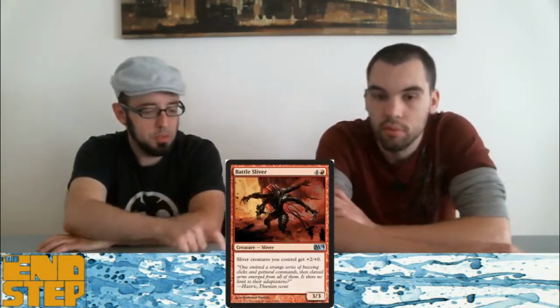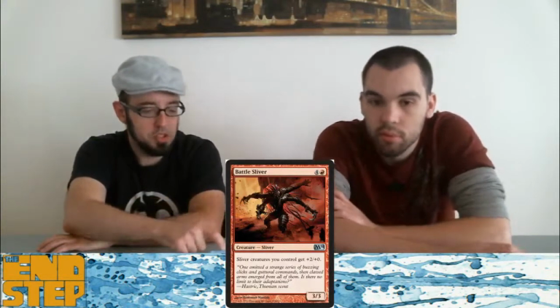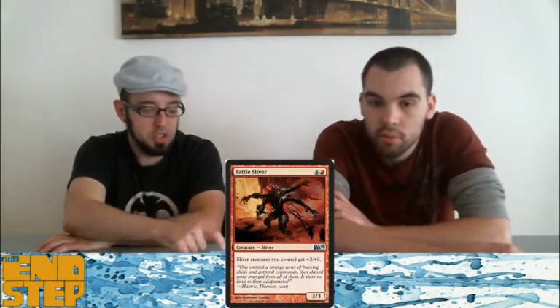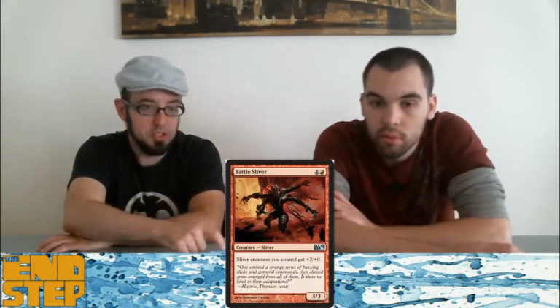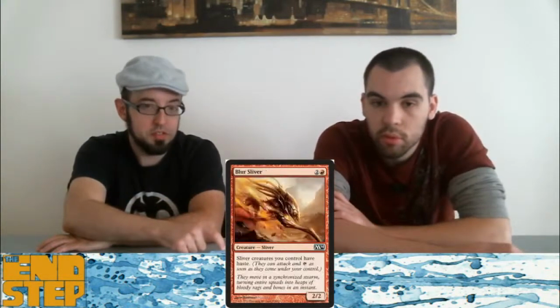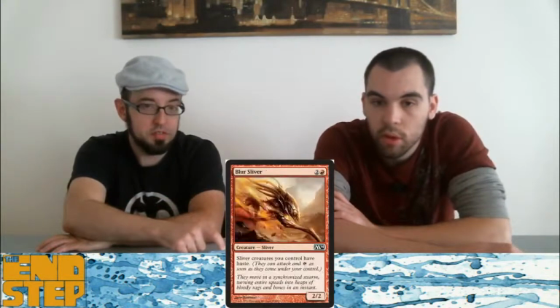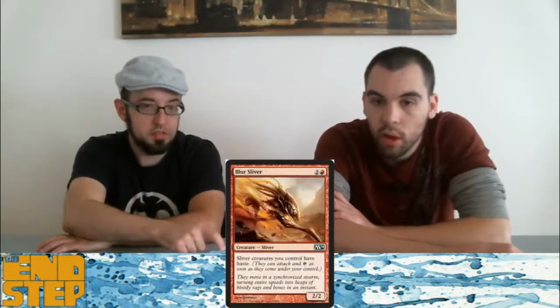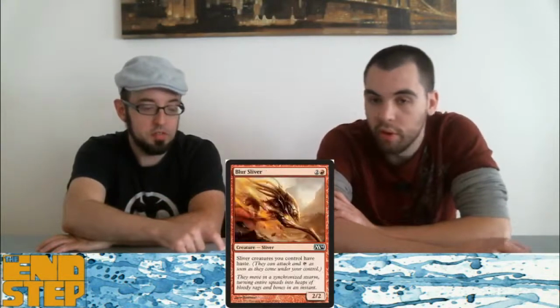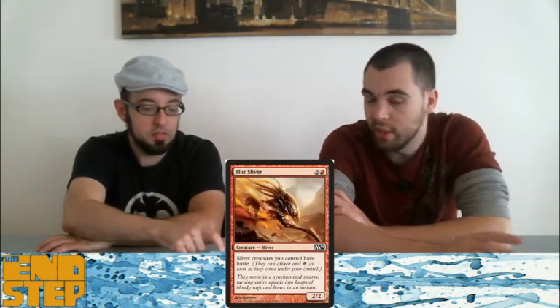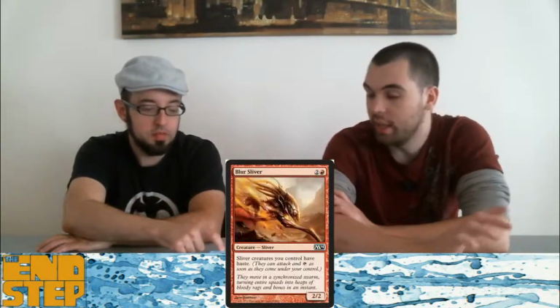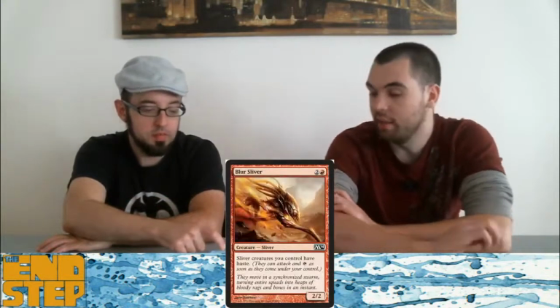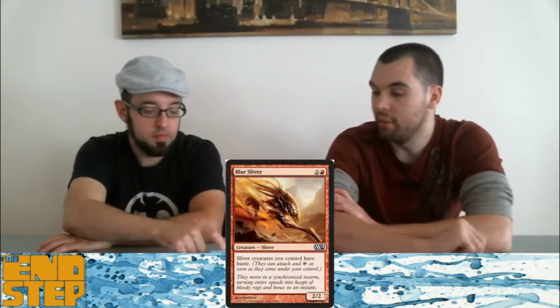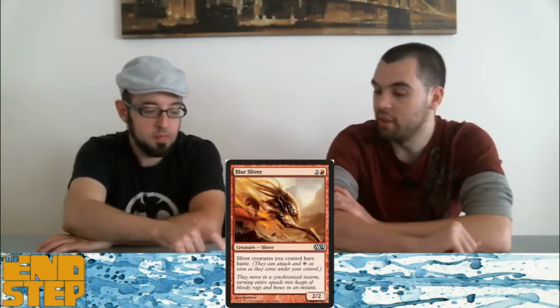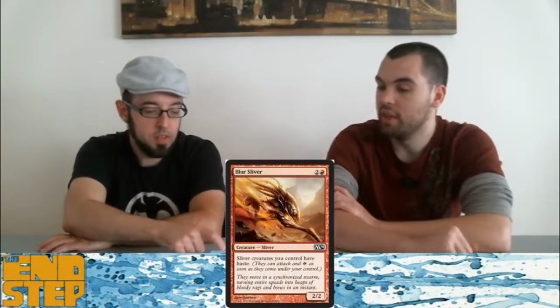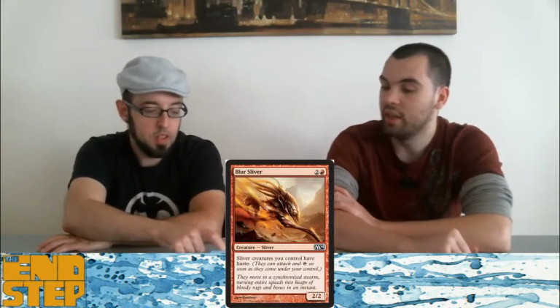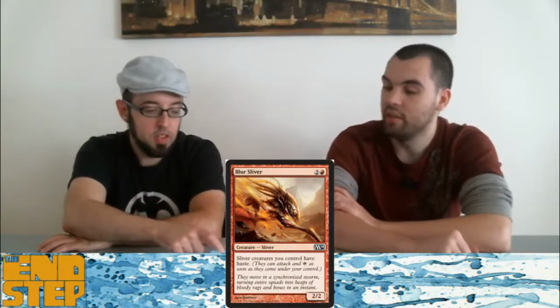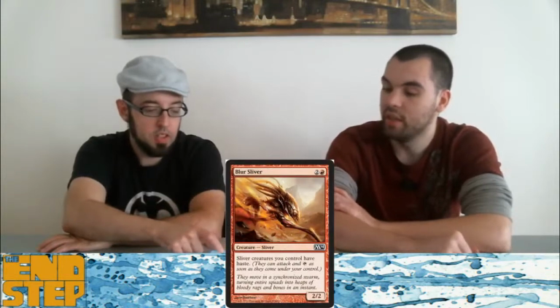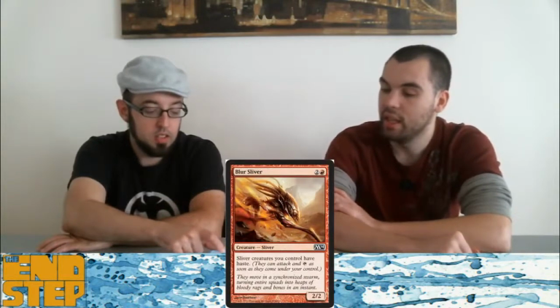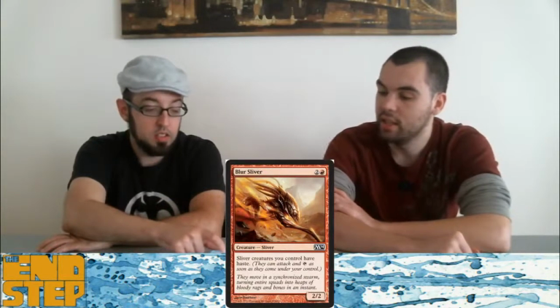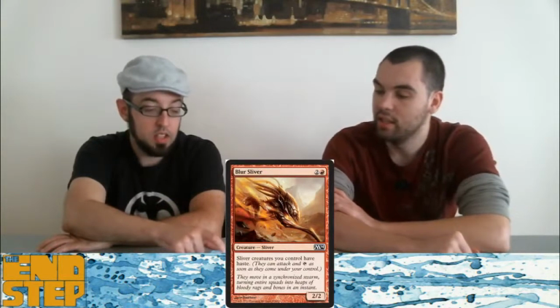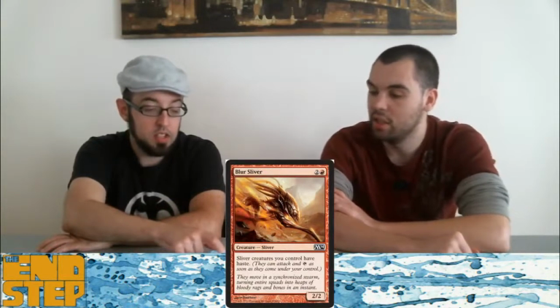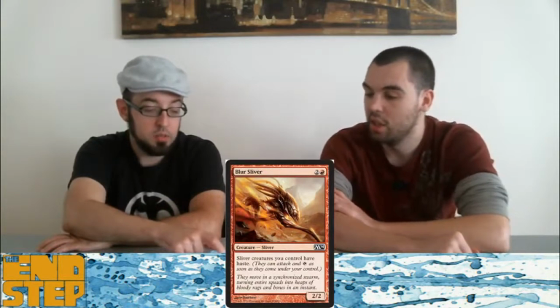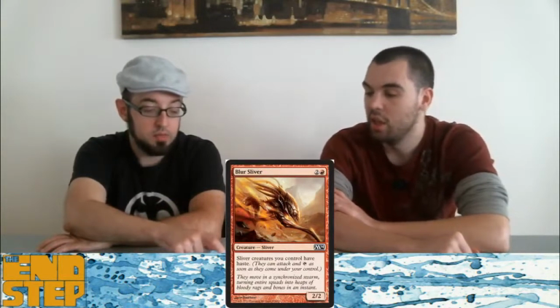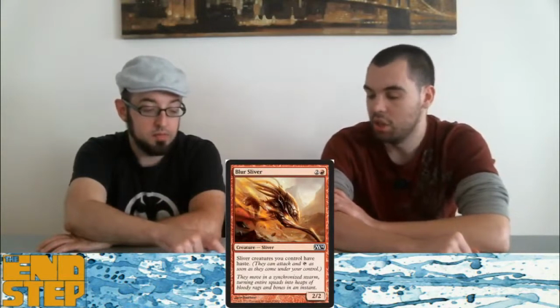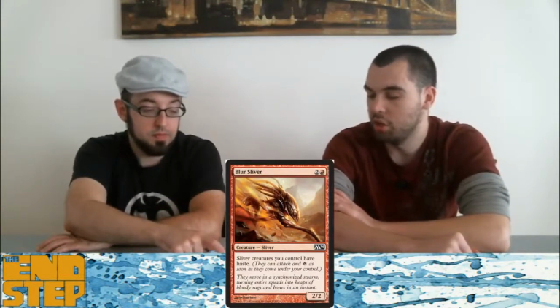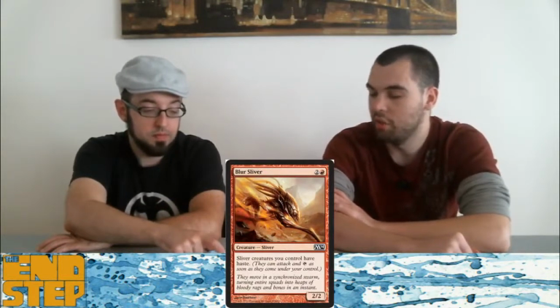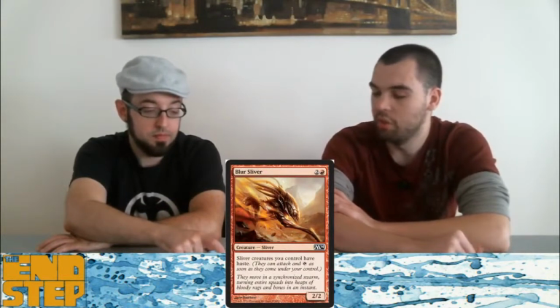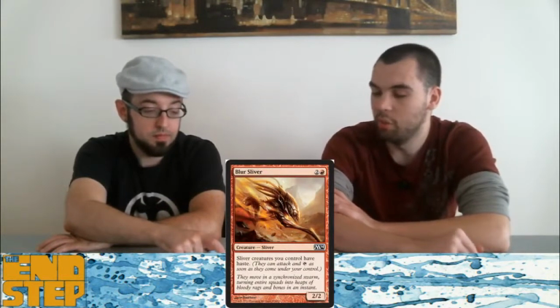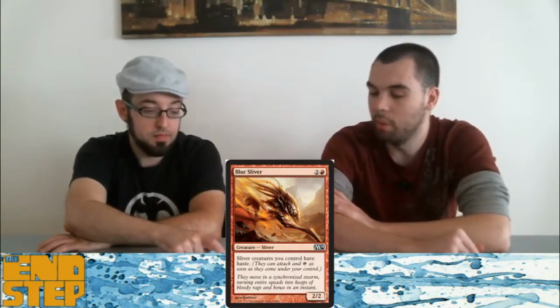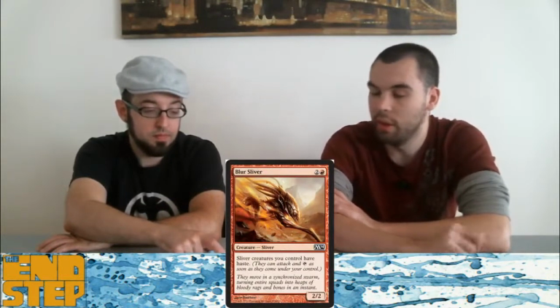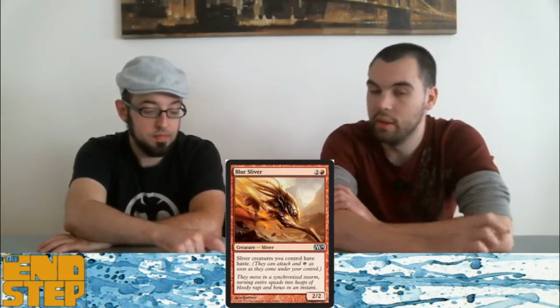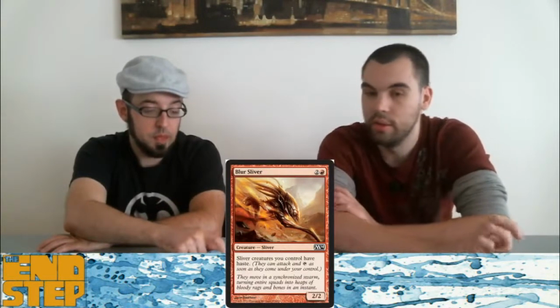Blur Sliver — this guy is definitely in my Sliver deck. Everything has haste. It's just Heart Sliver for one more mana.